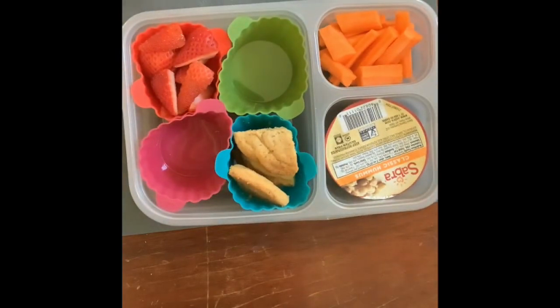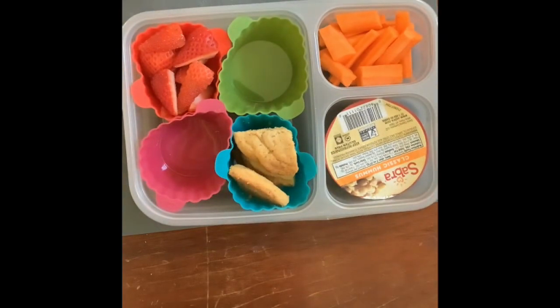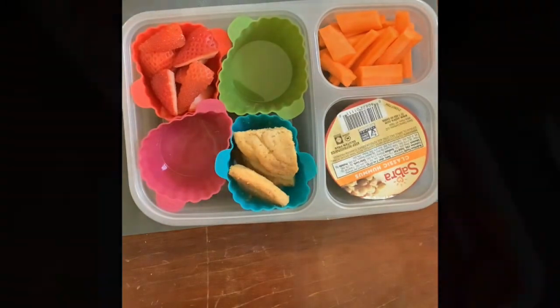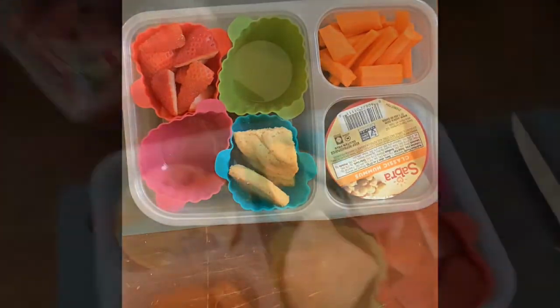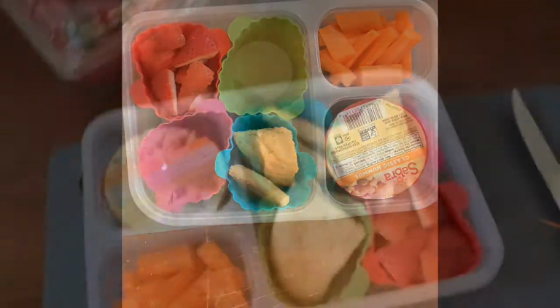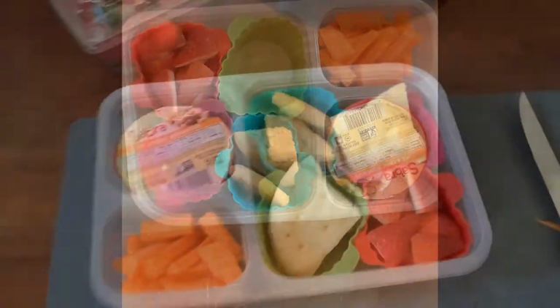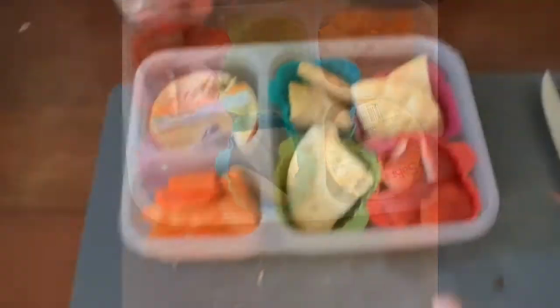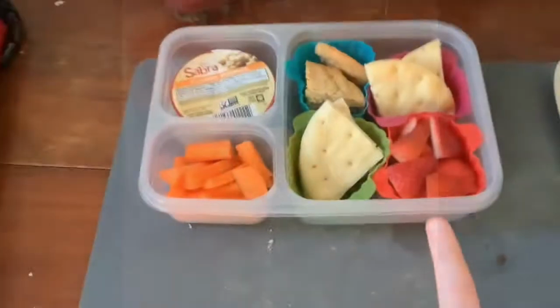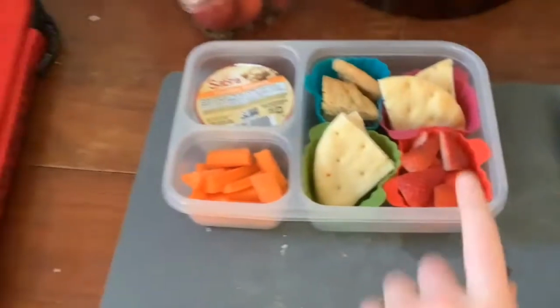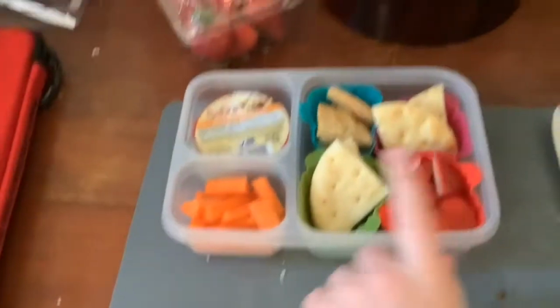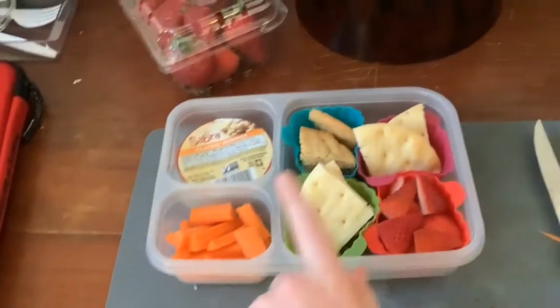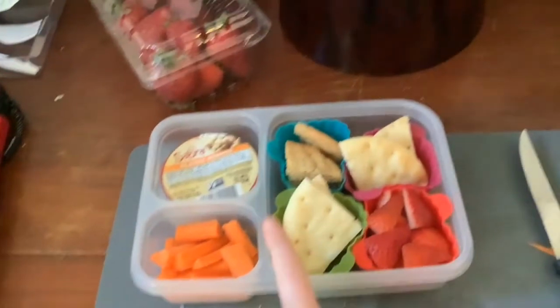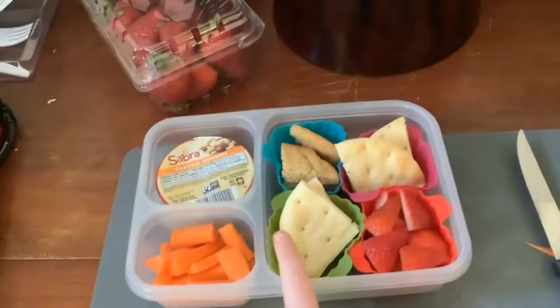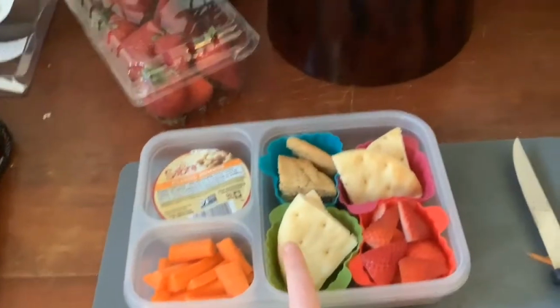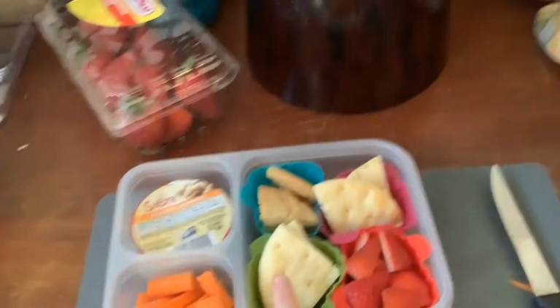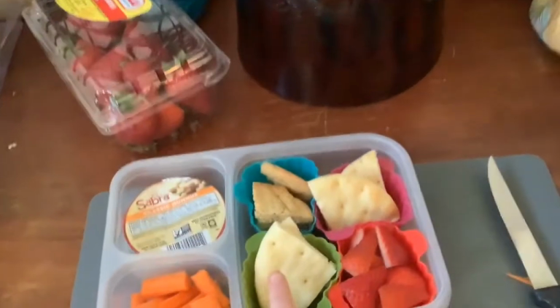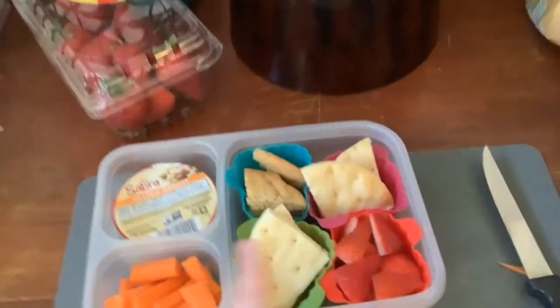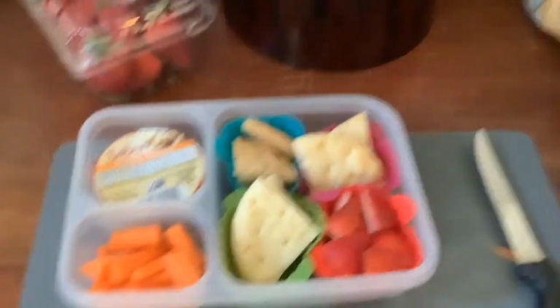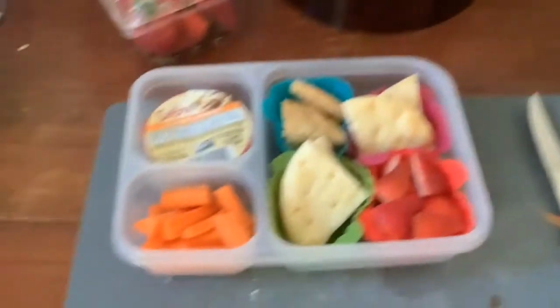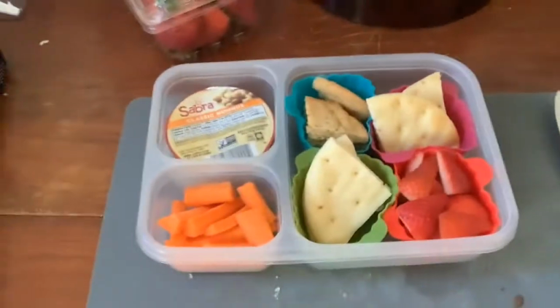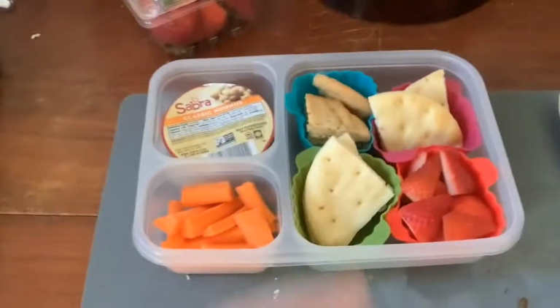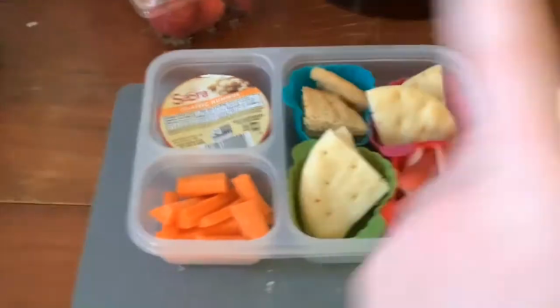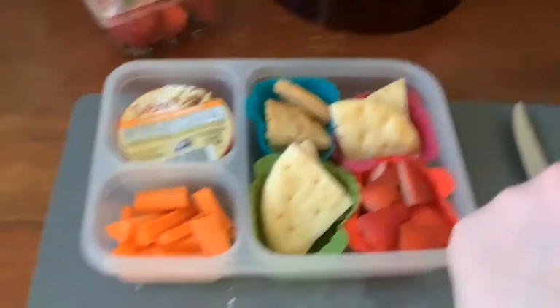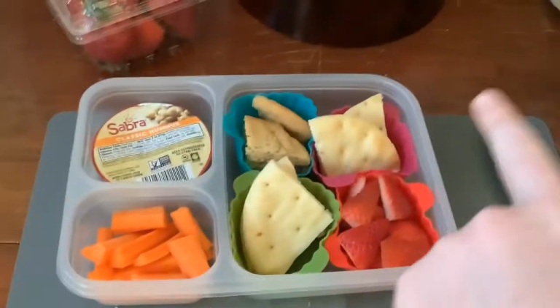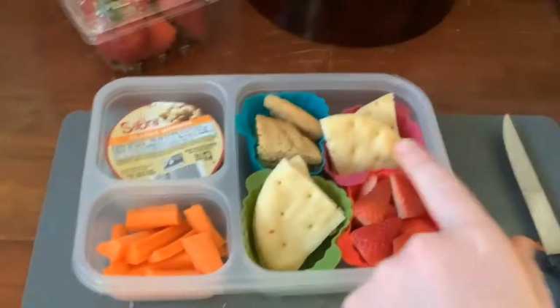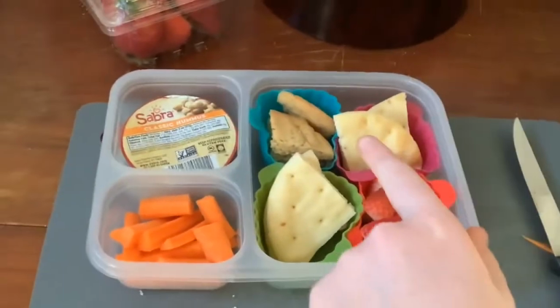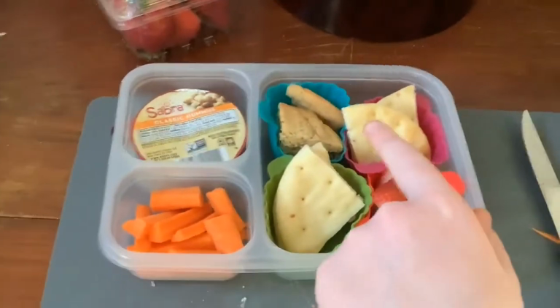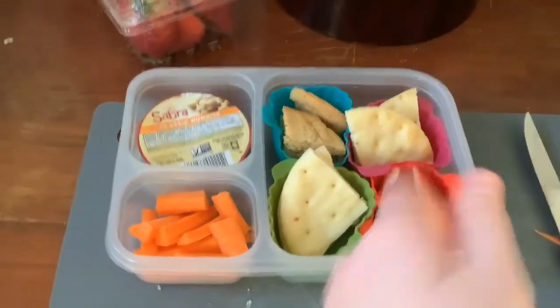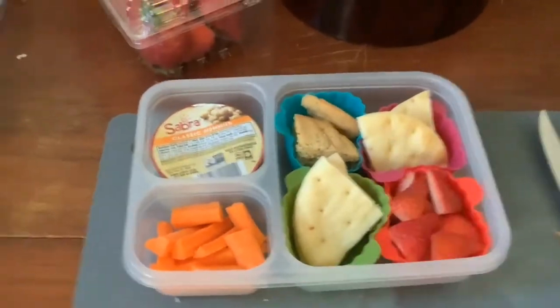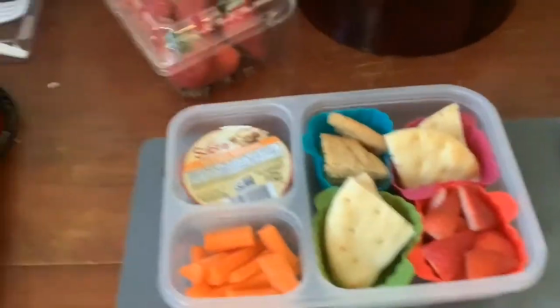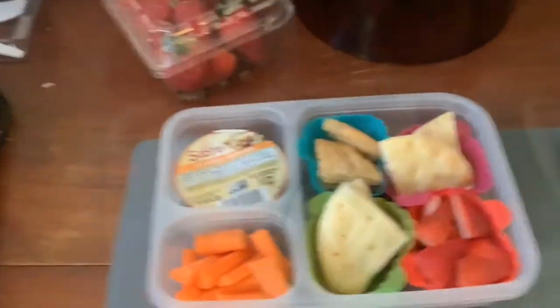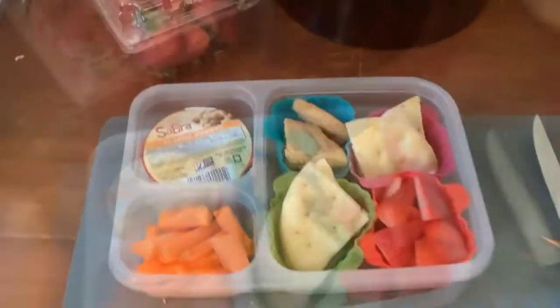The last thing I have is just a little bit of naan bread right here. Bye!